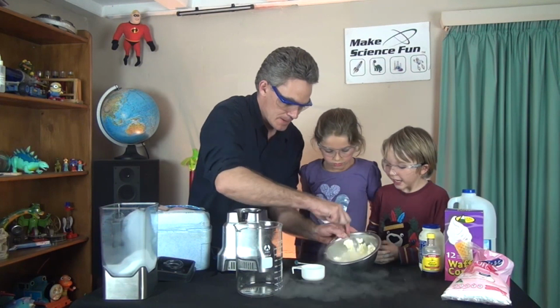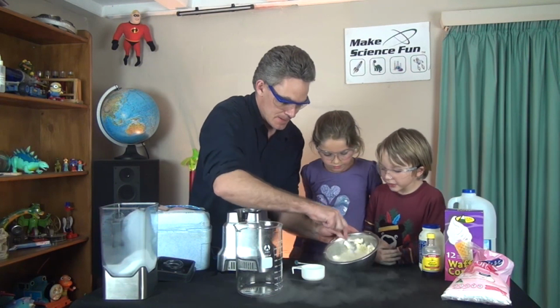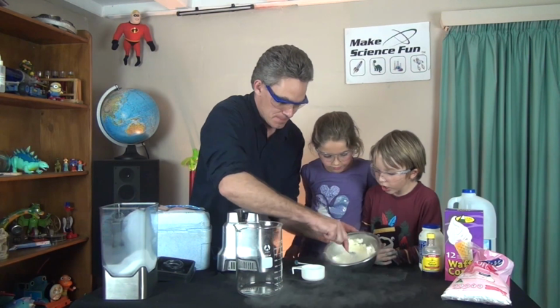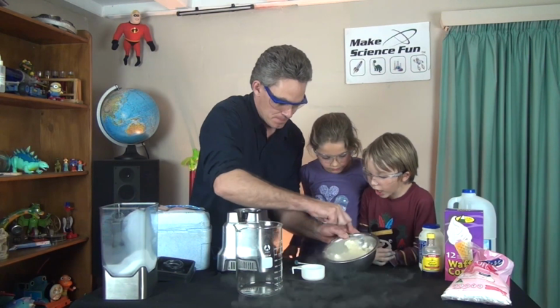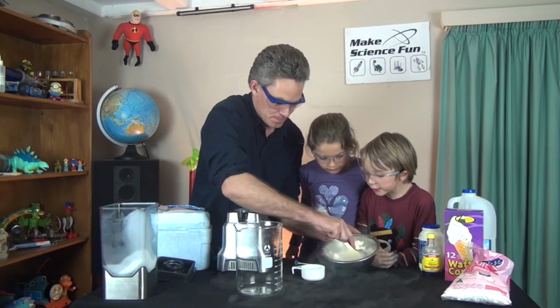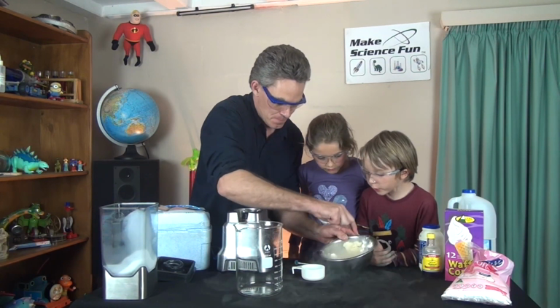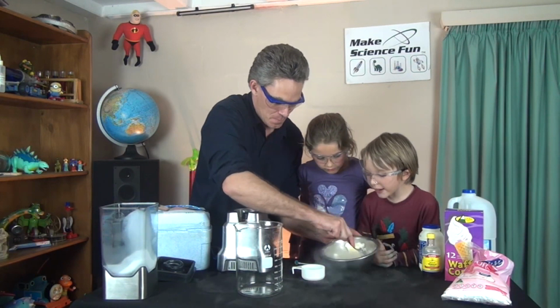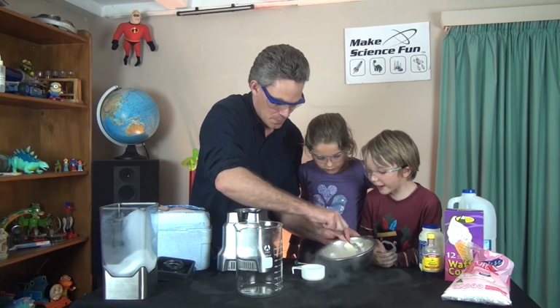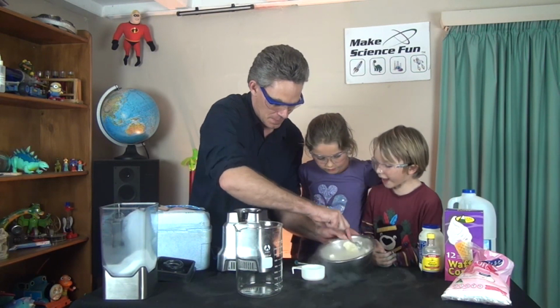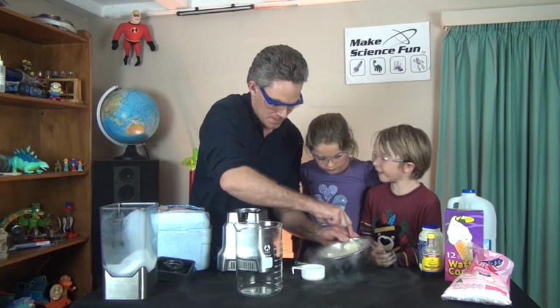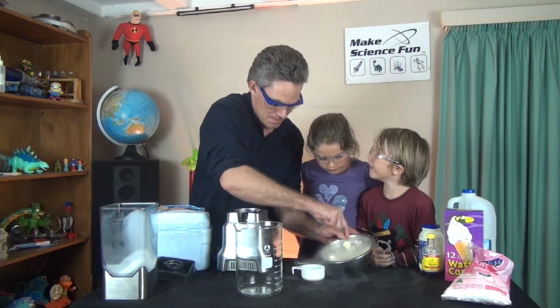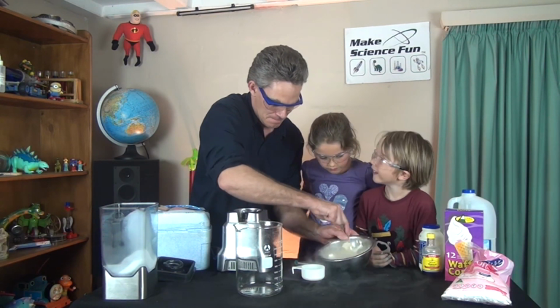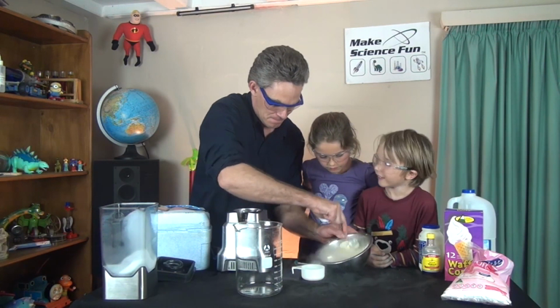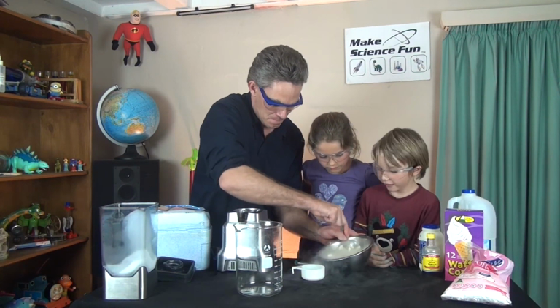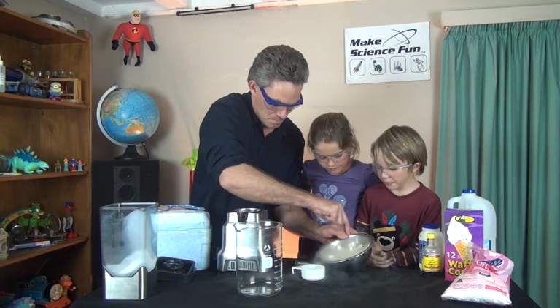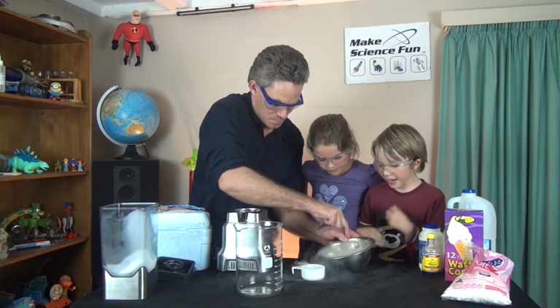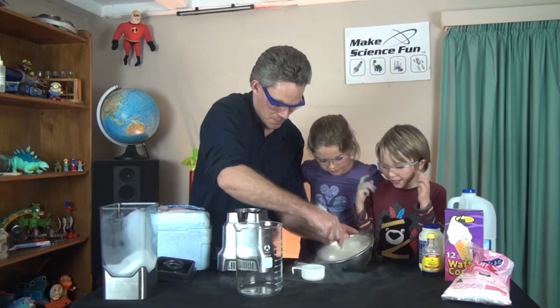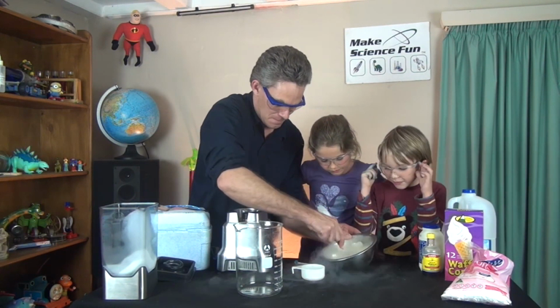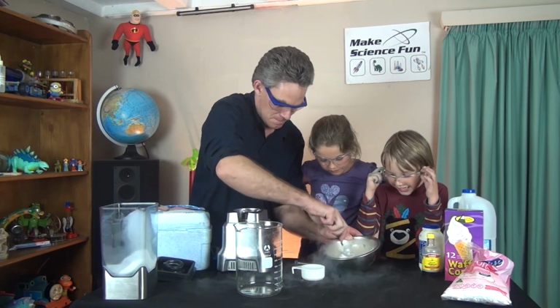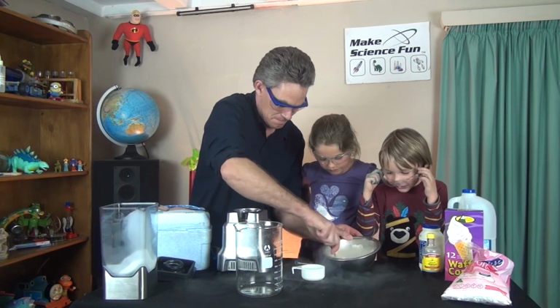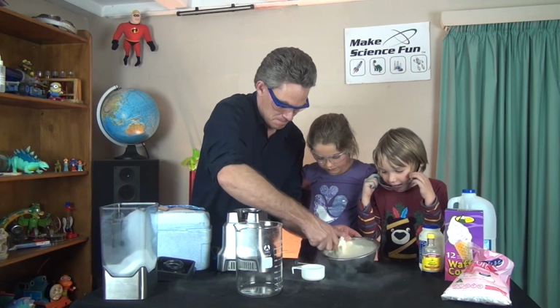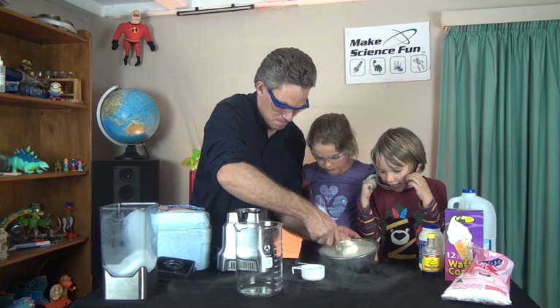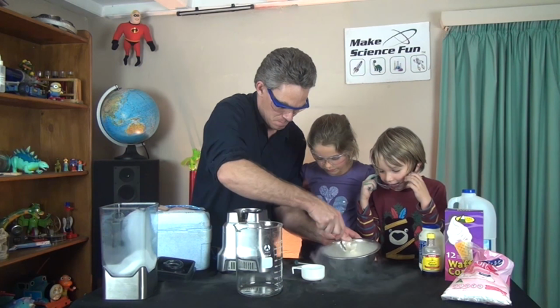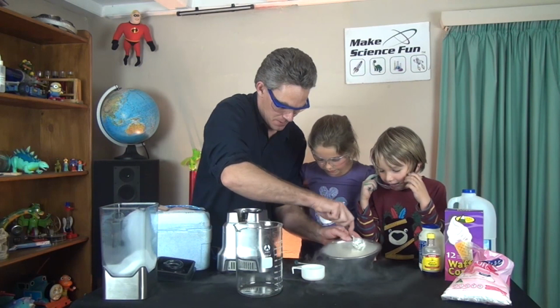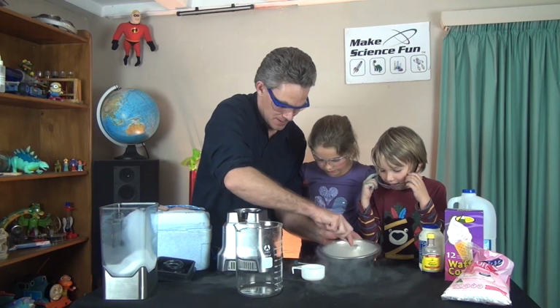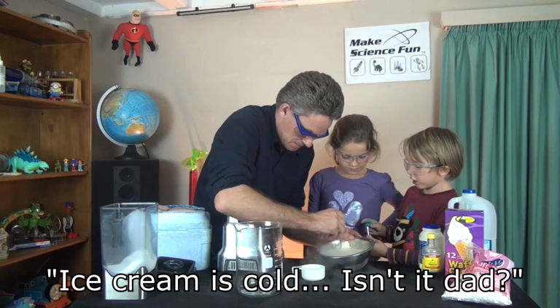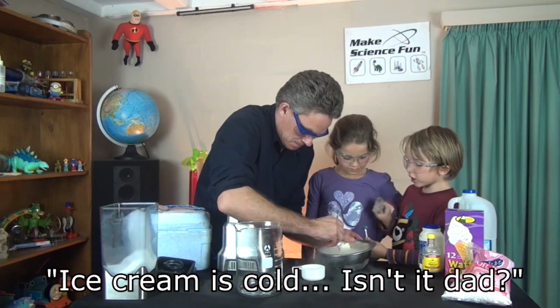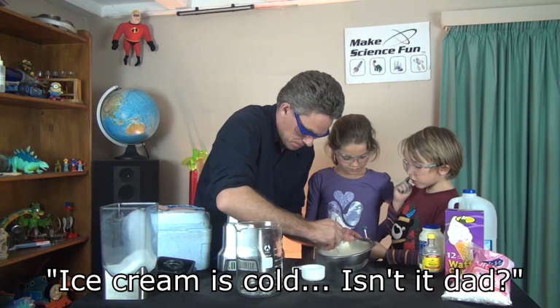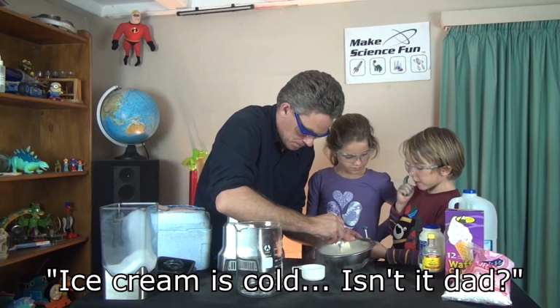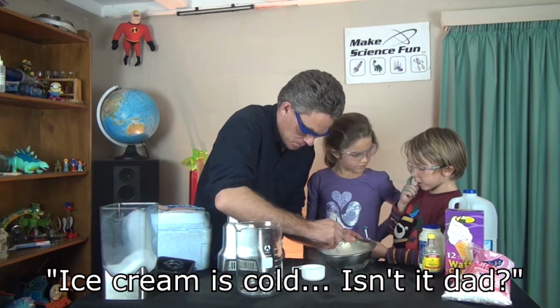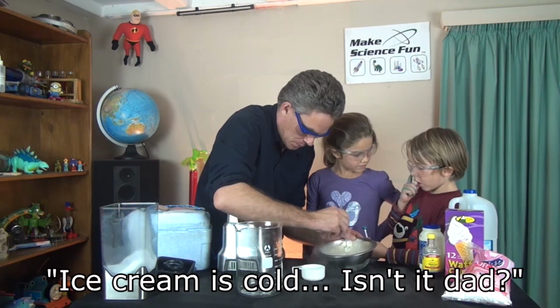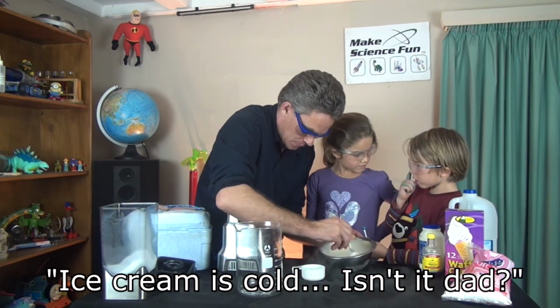It's ice cream now! We made some ice cream. Ice cream is cold!